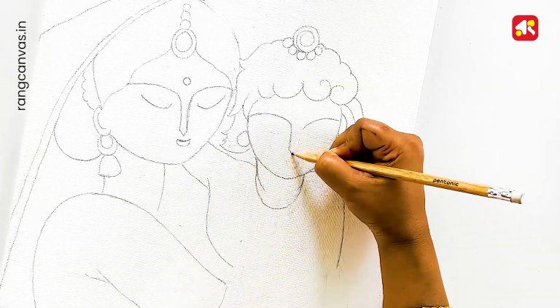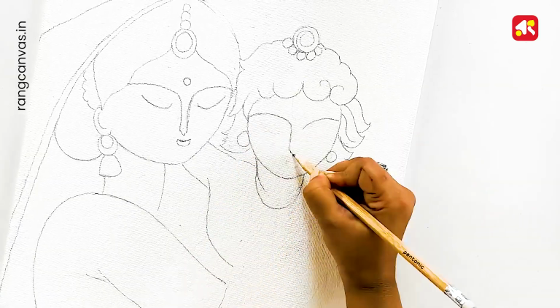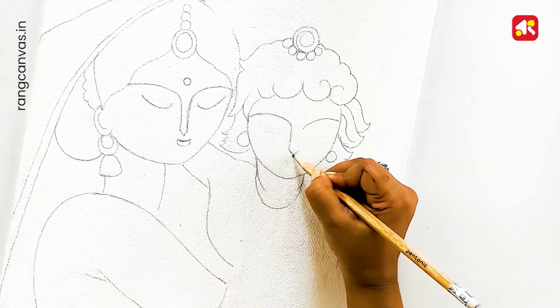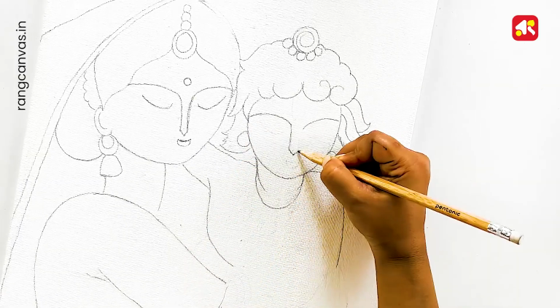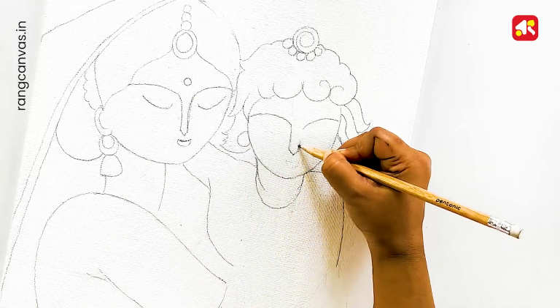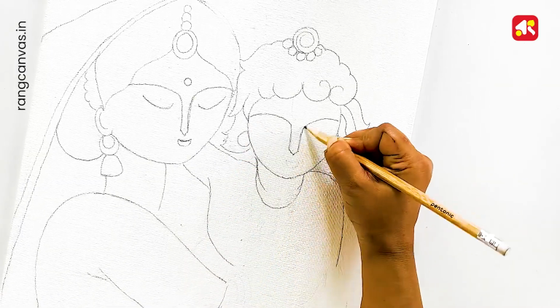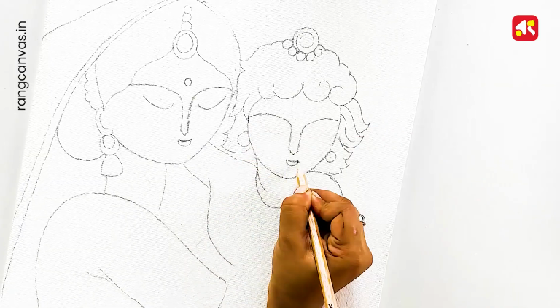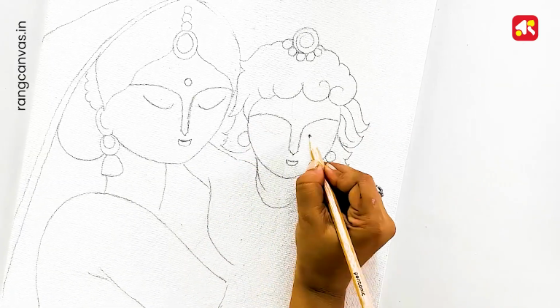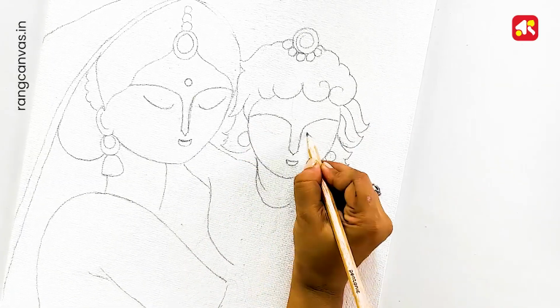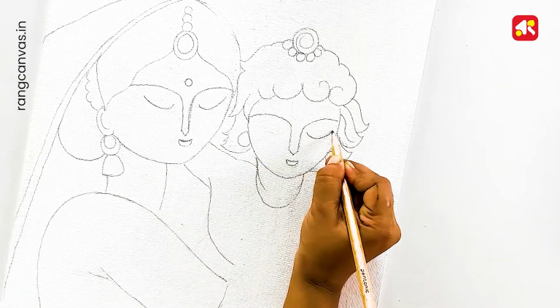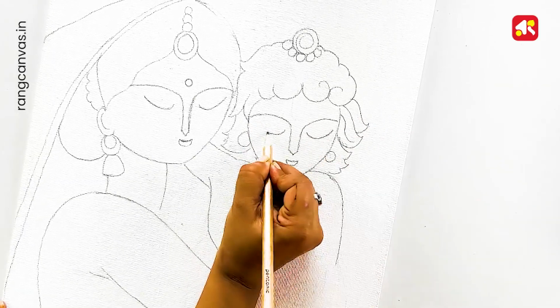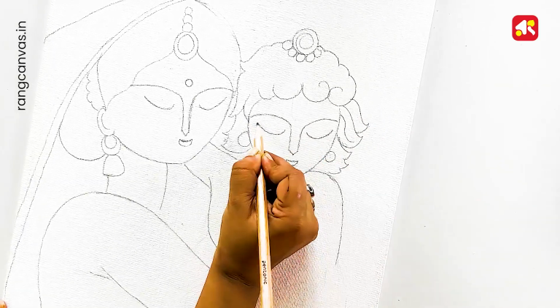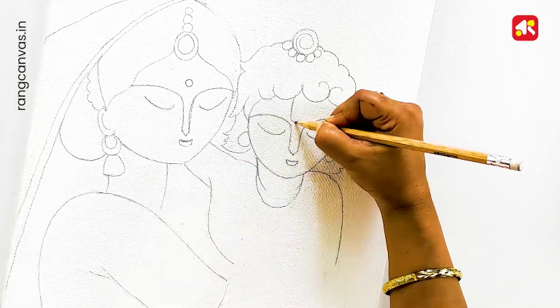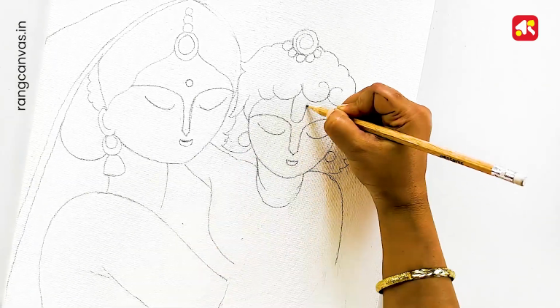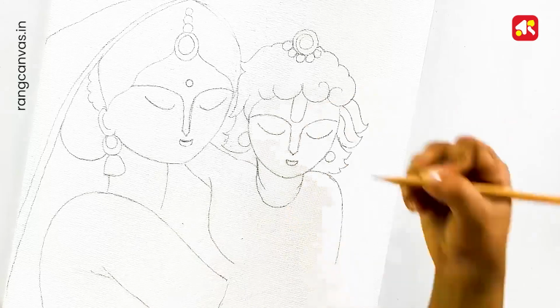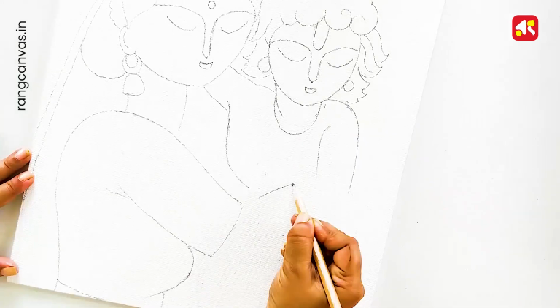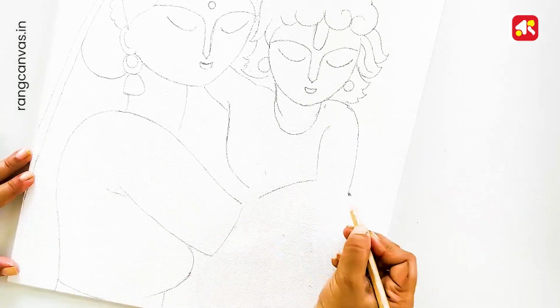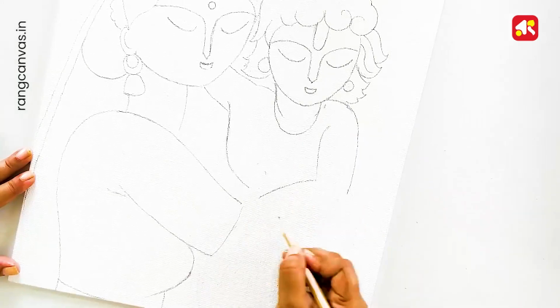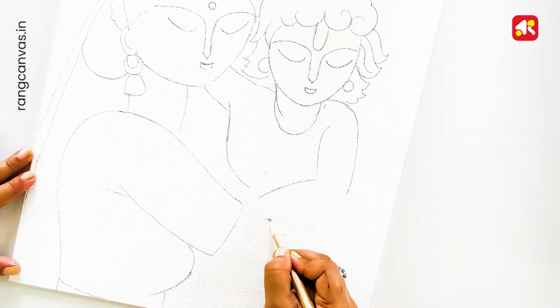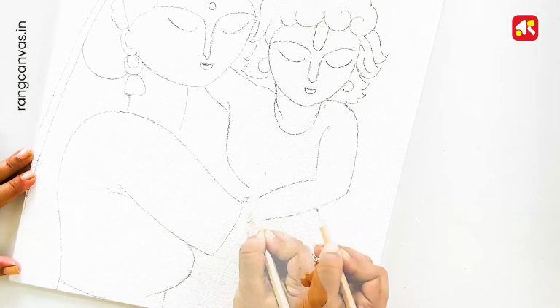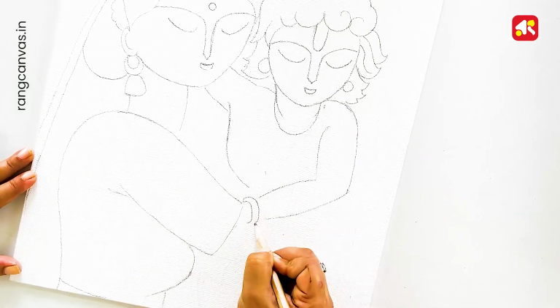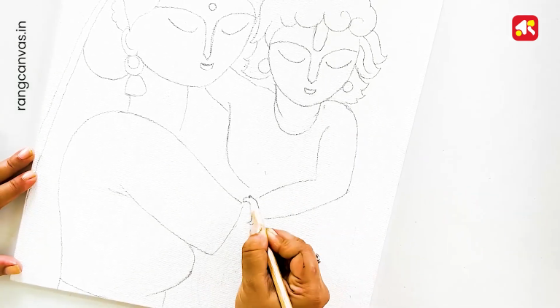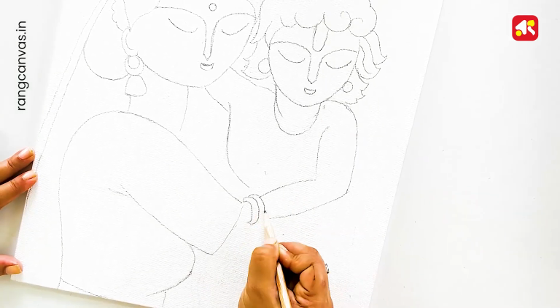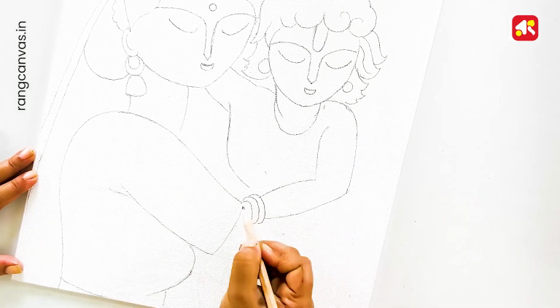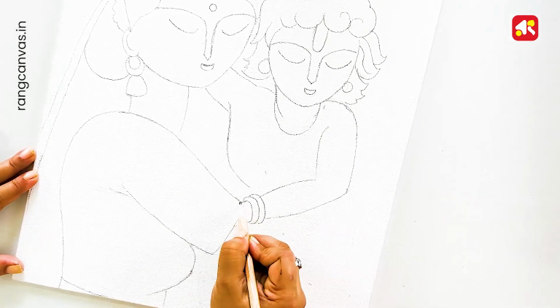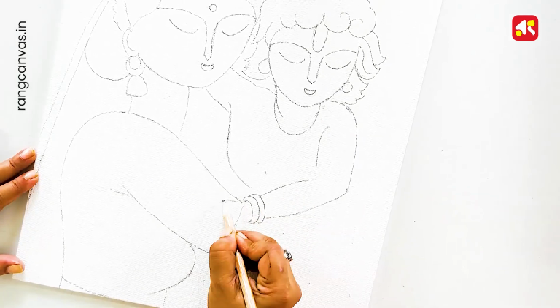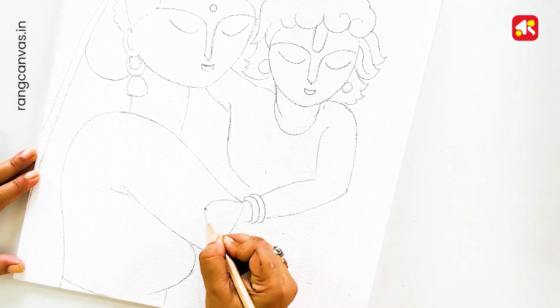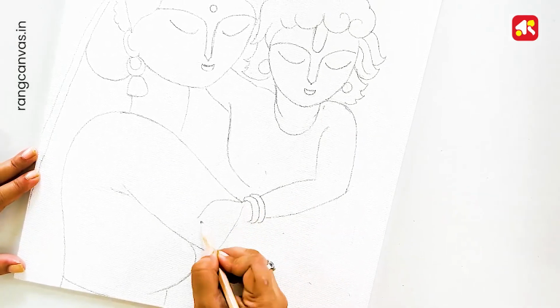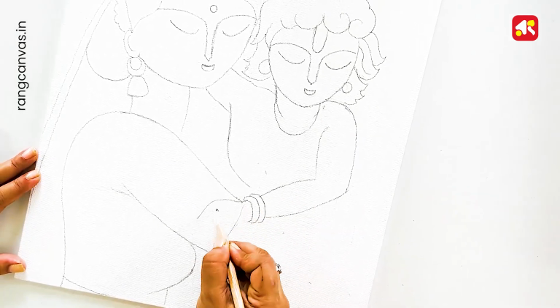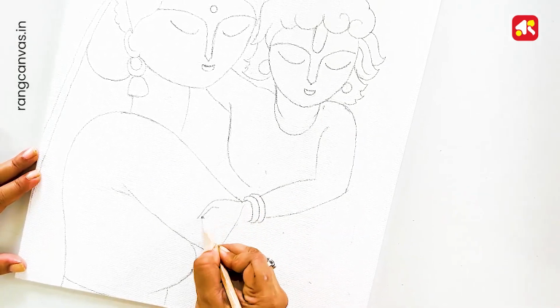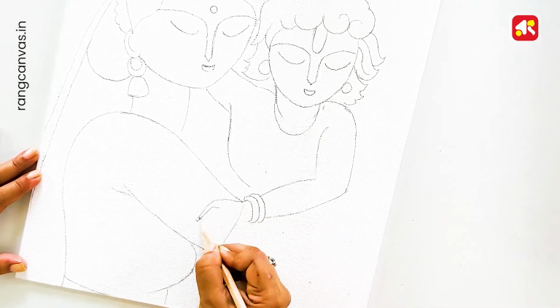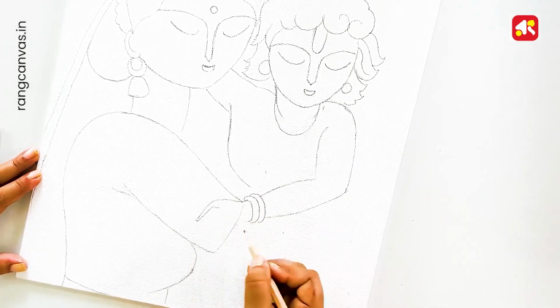If you want to follow along with the drawing video, you will be able to do this drawing.